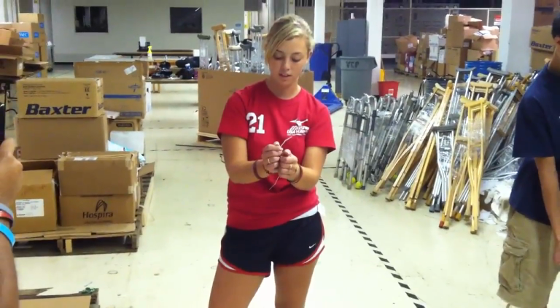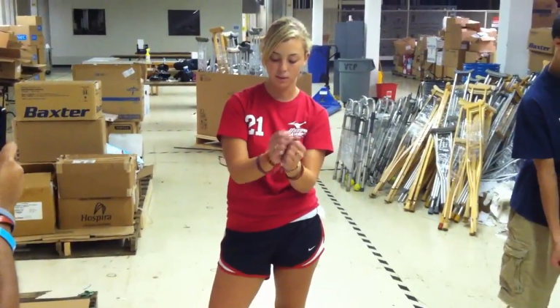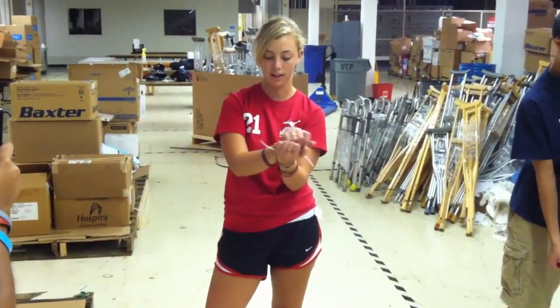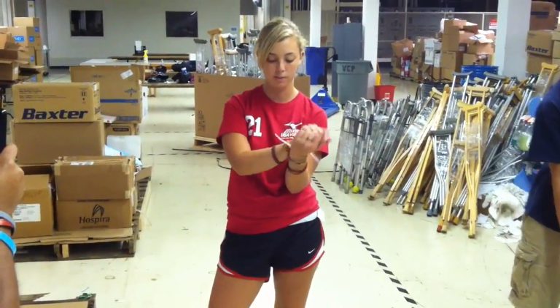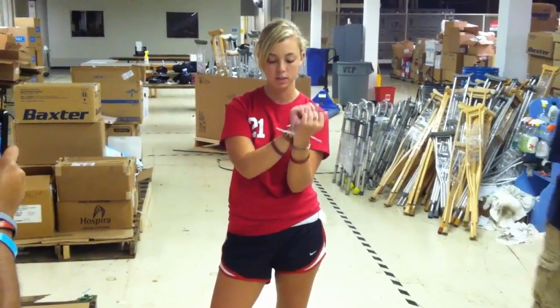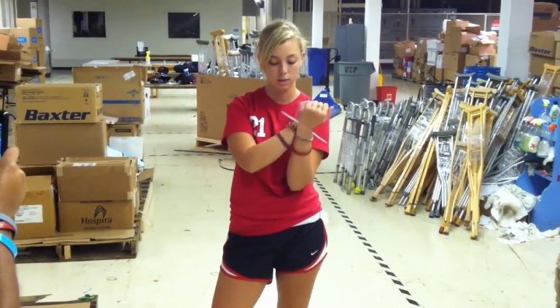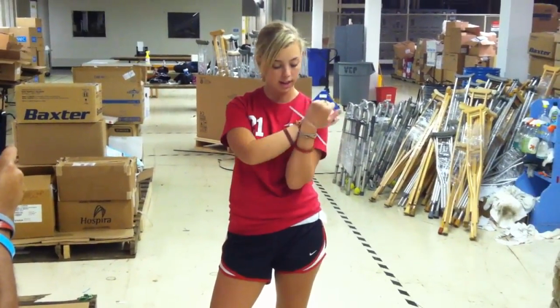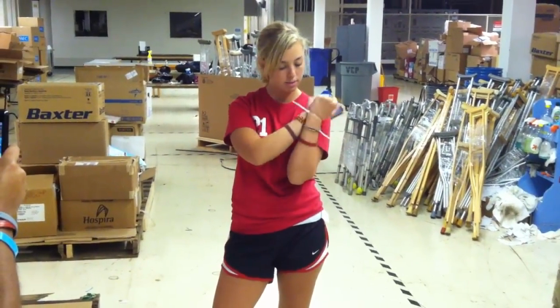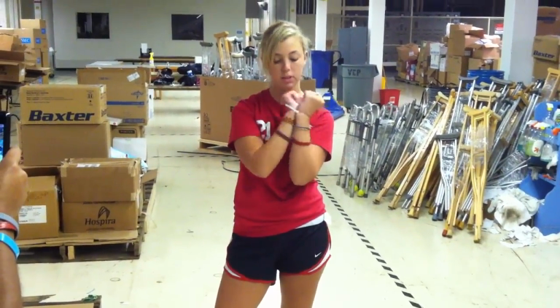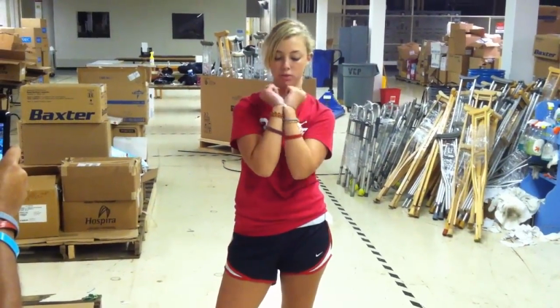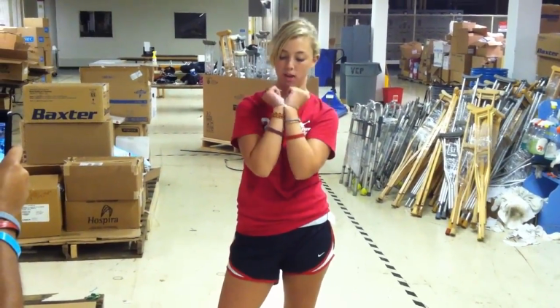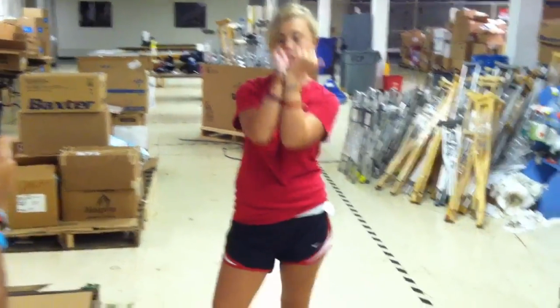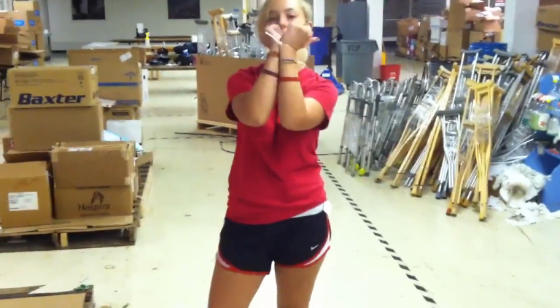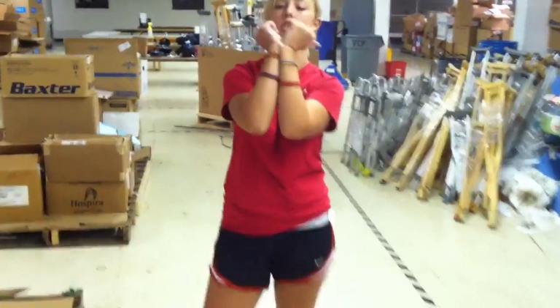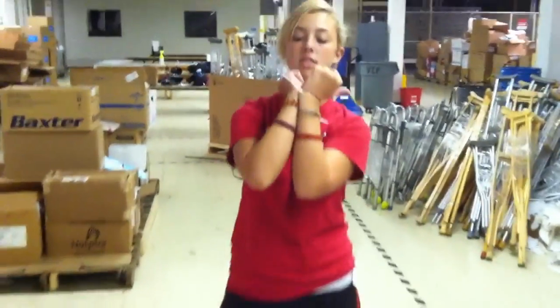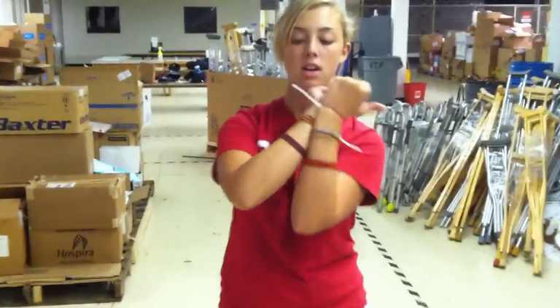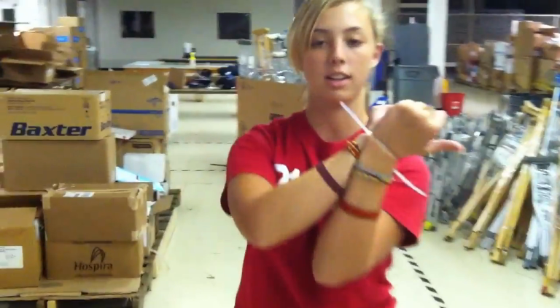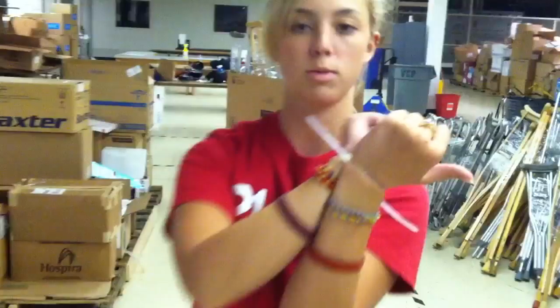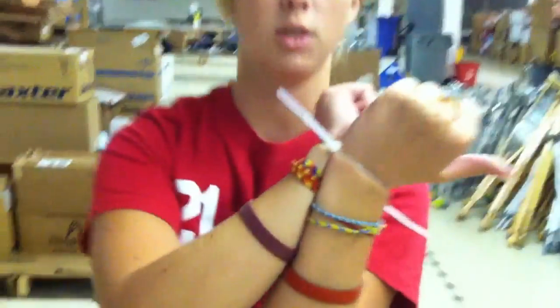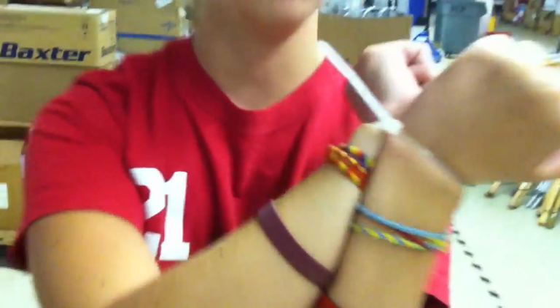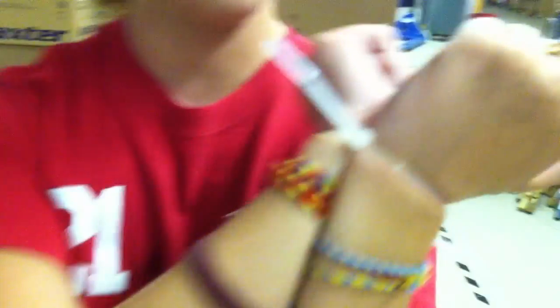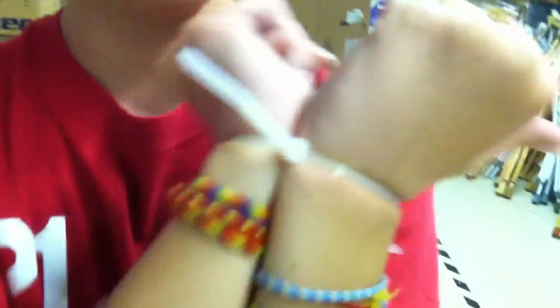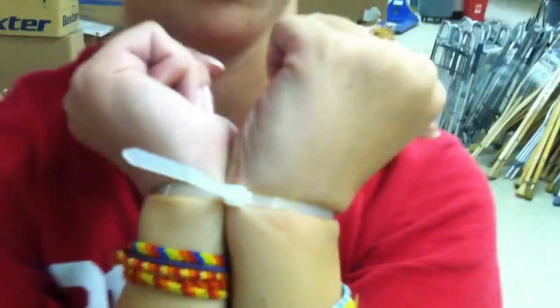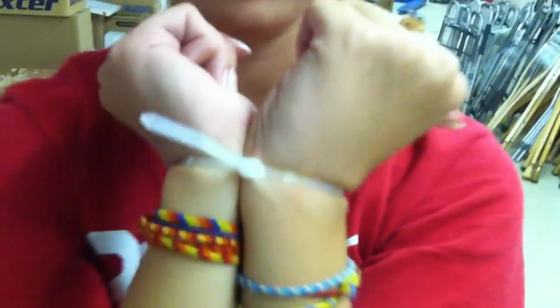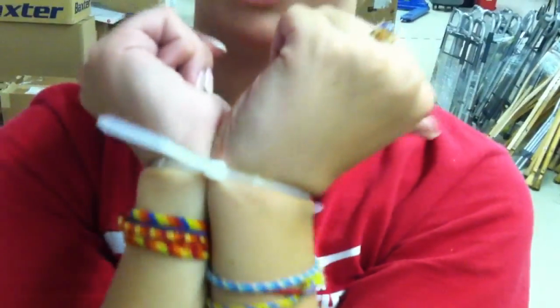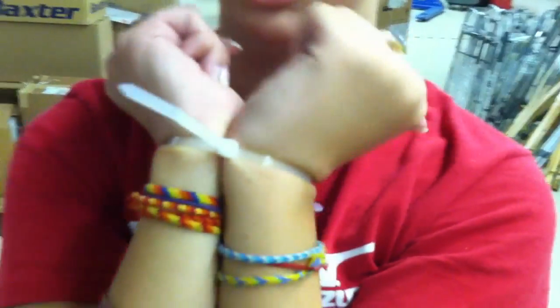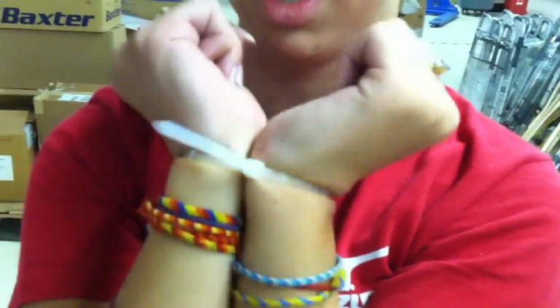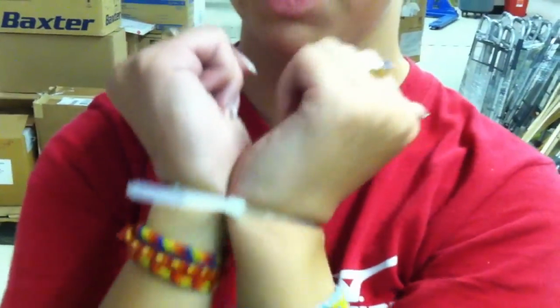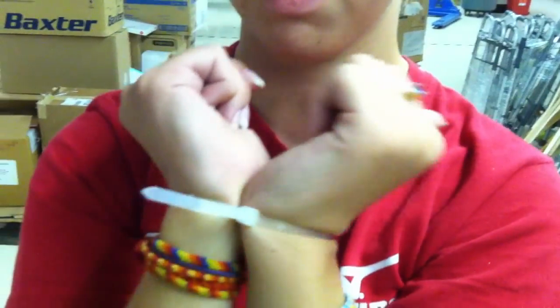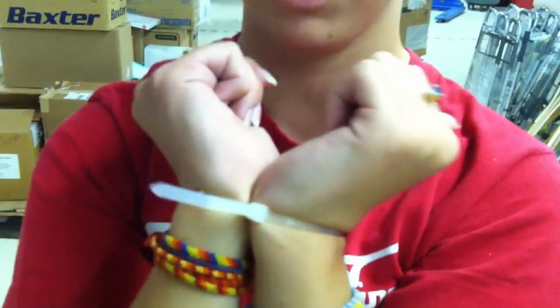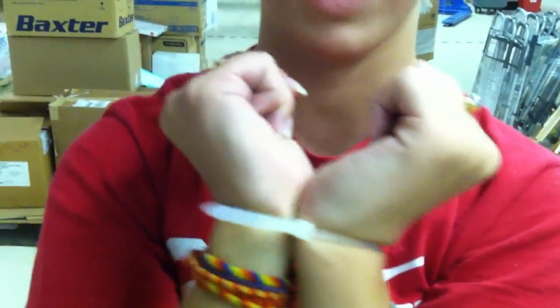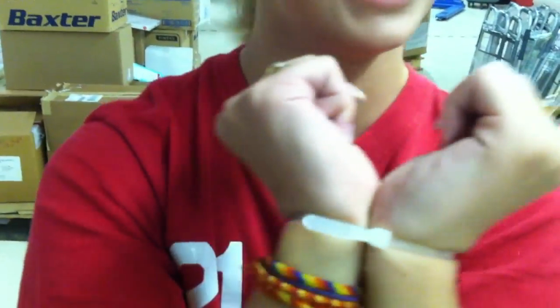The way to get out of them is you just want to tighten them as much as you can and put the connections — like this one — you want to put the connections in the space between your wrists.